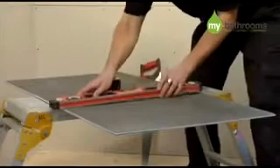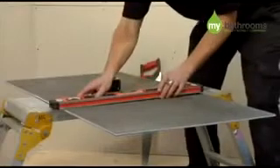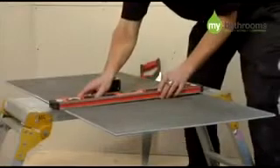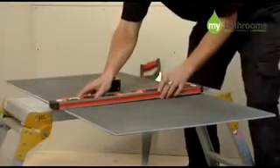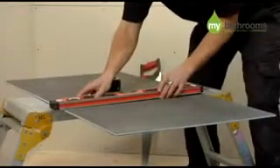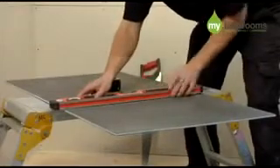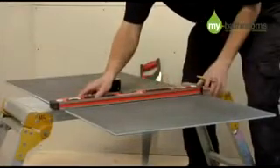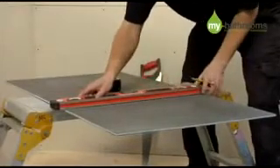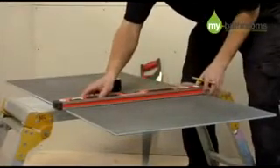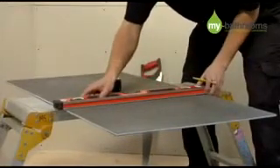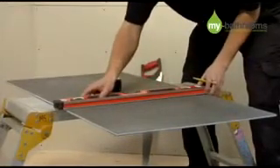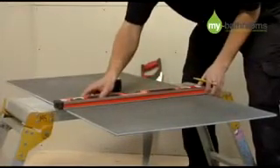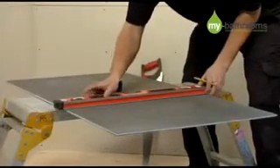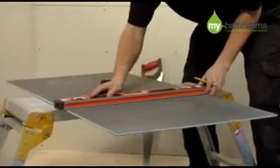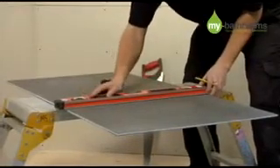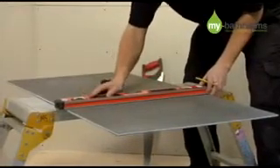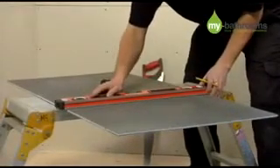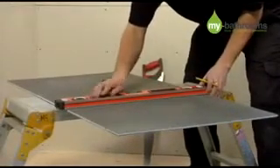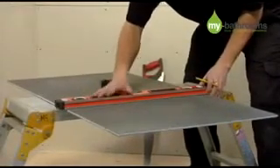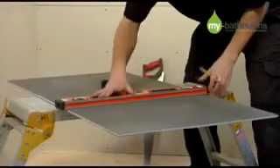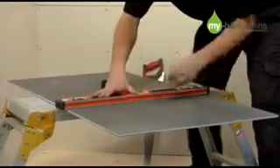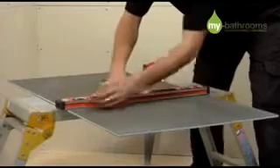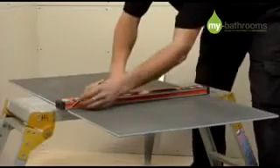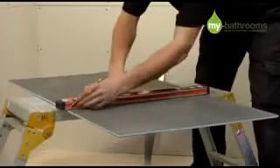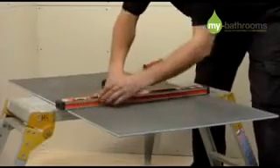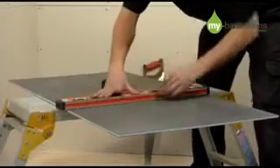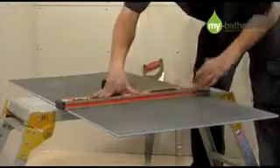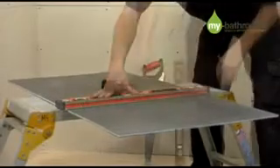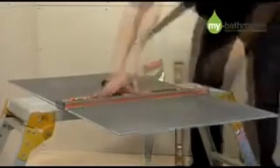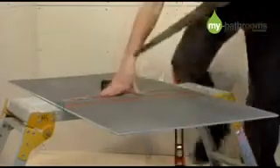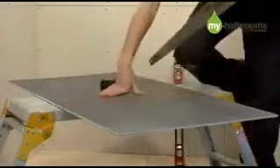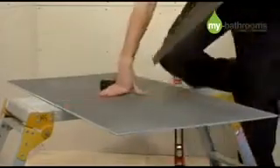The waterproof boards can be marked and cut very easily, using a hard point saw or a Stanley knife.